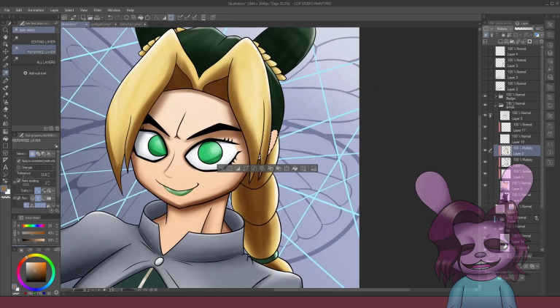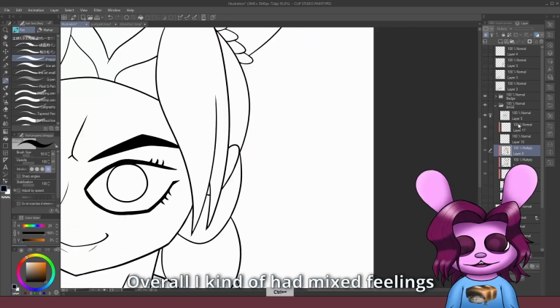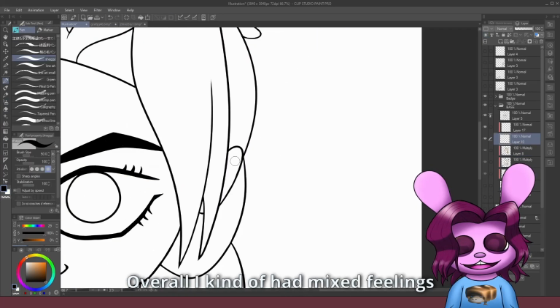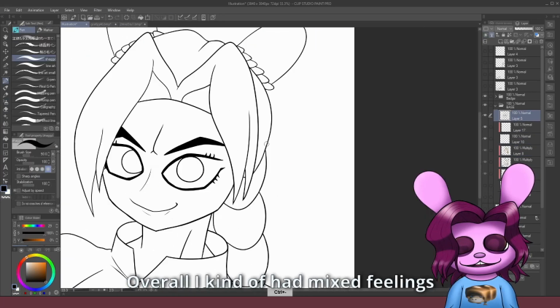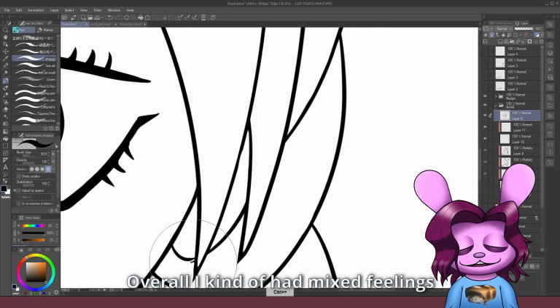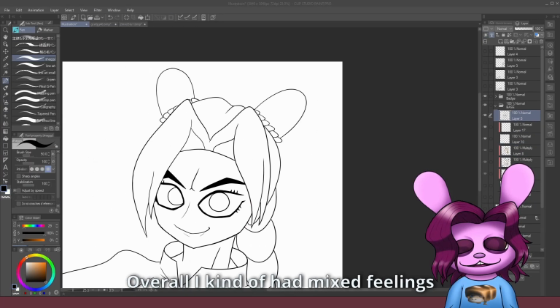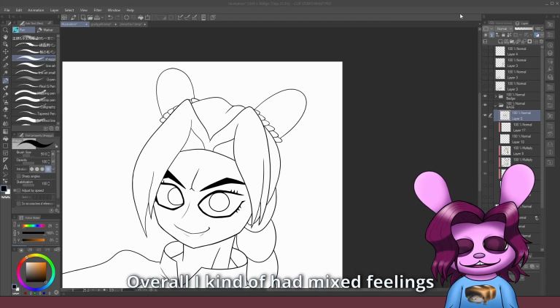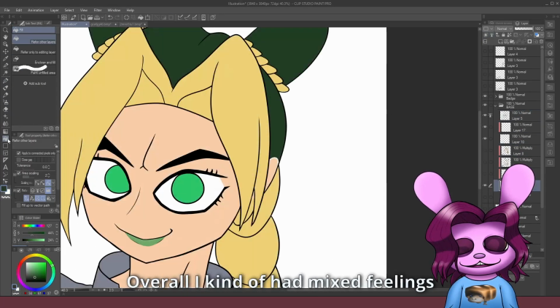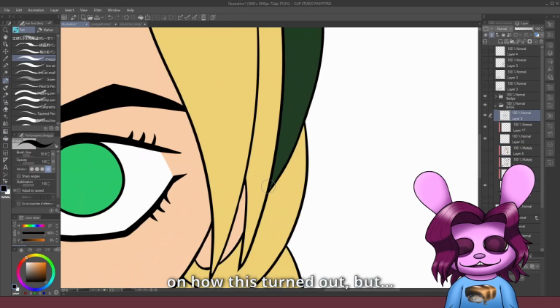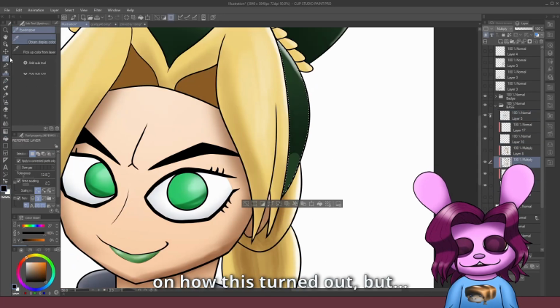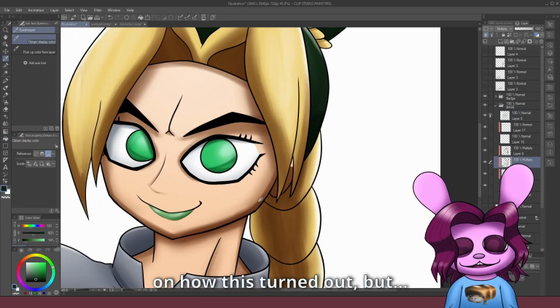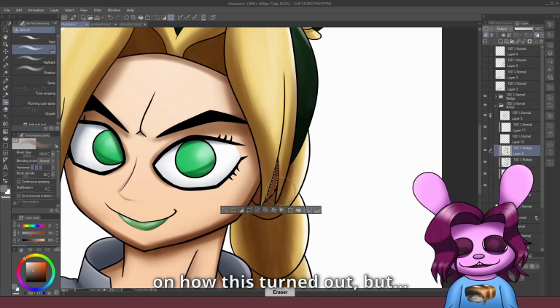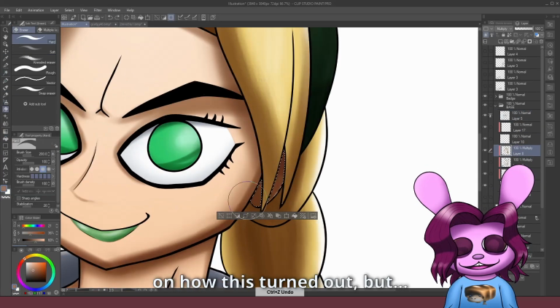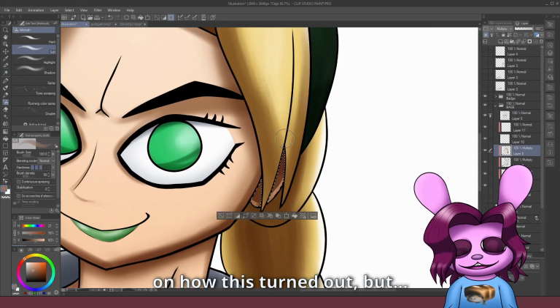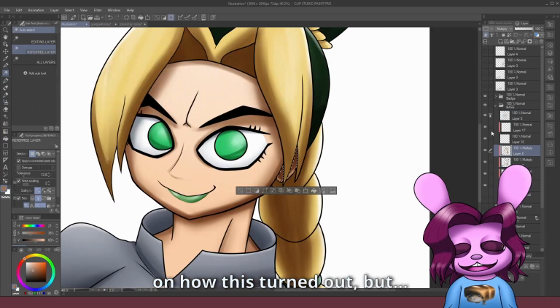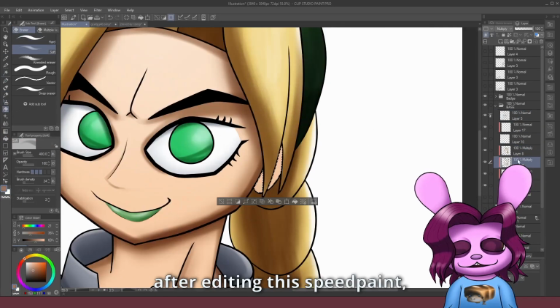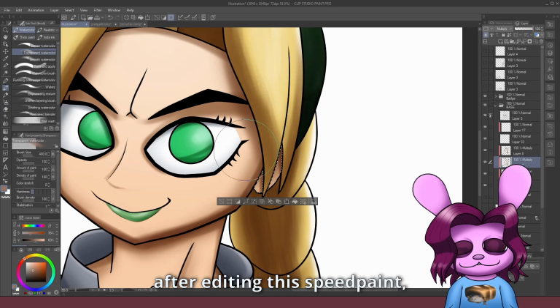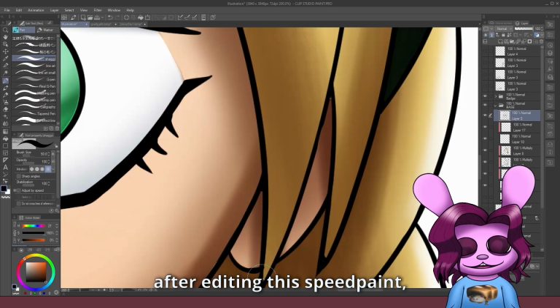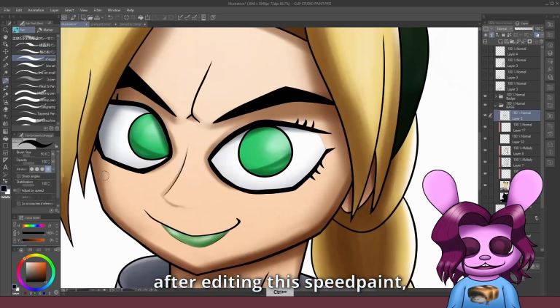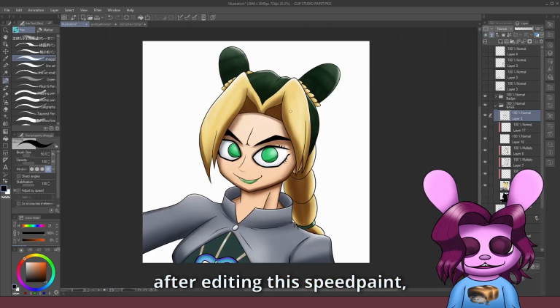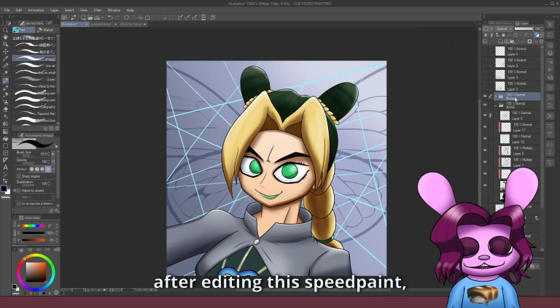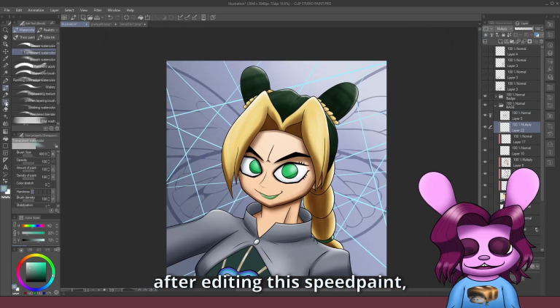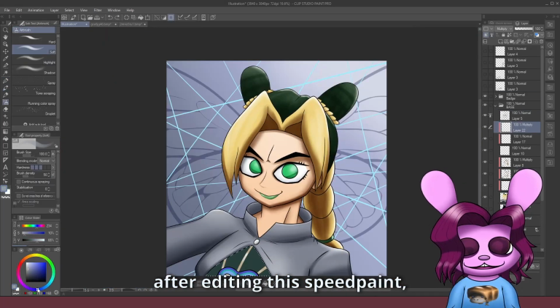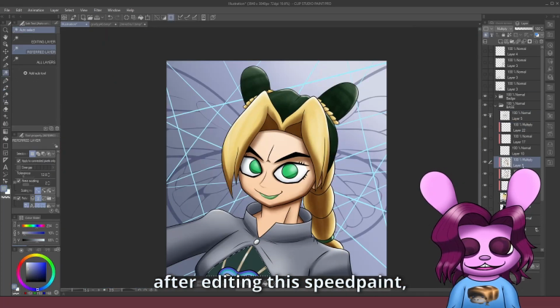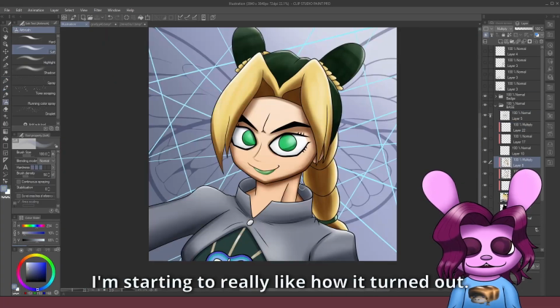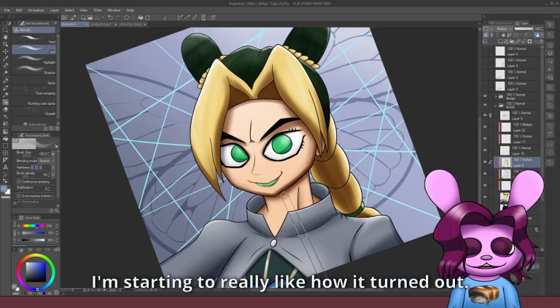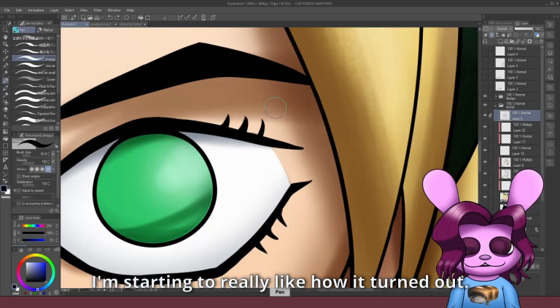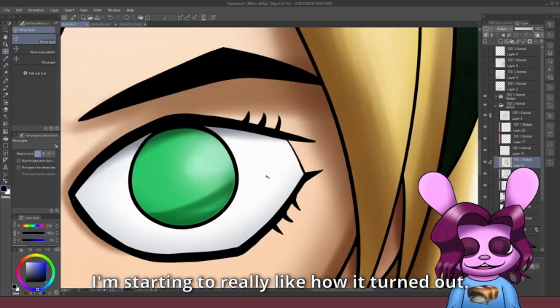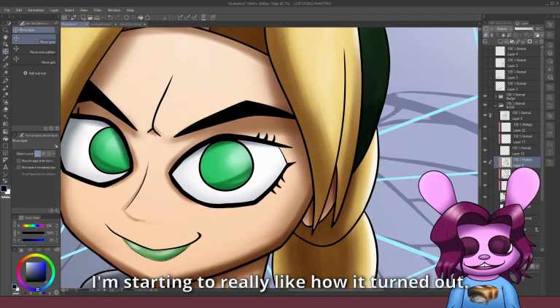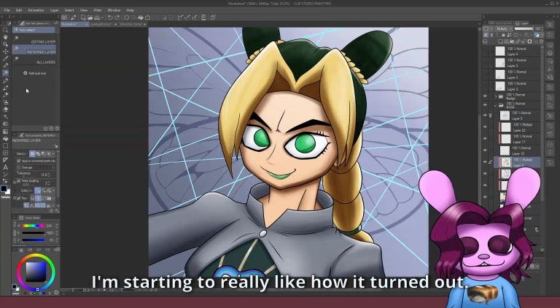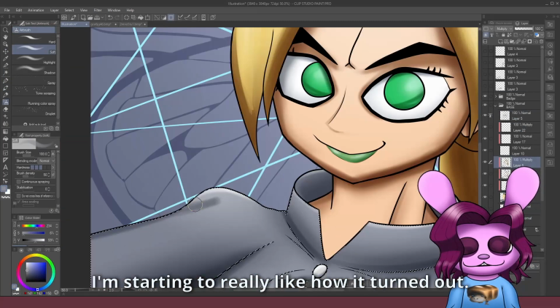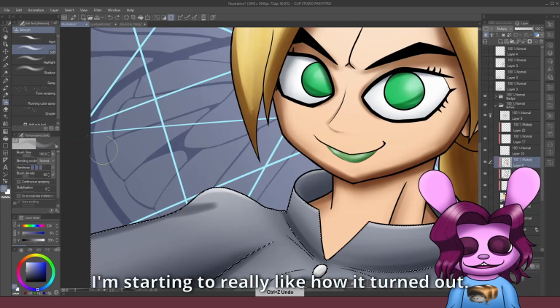Overall, I kind of had mixed feelings on how this turned out, but after editing this speedpaint, I'm starting to really like how it turned out.